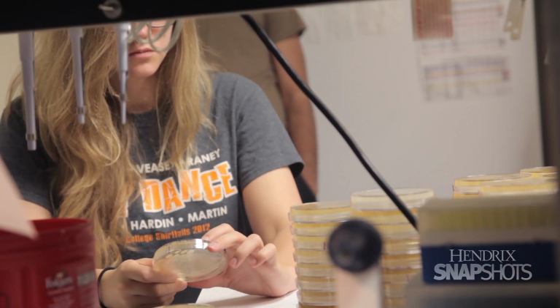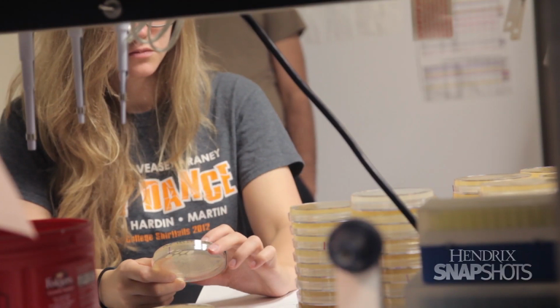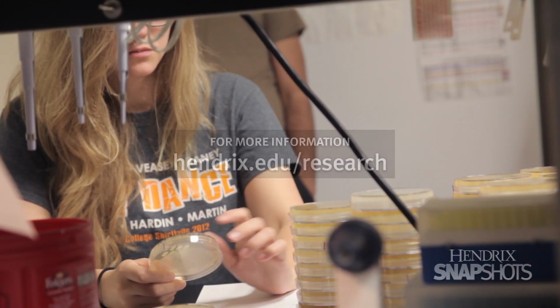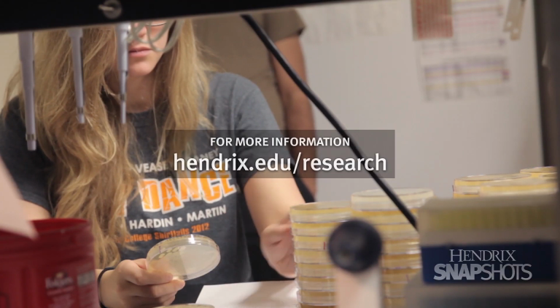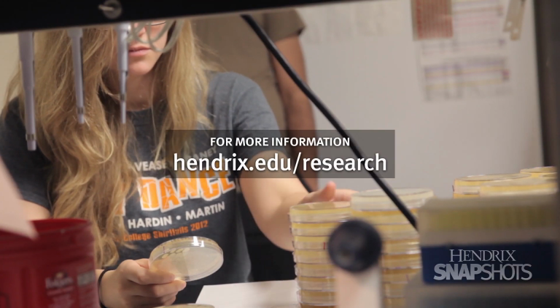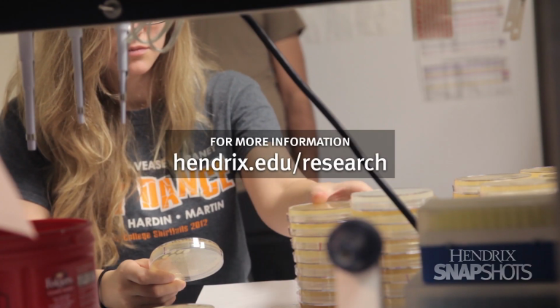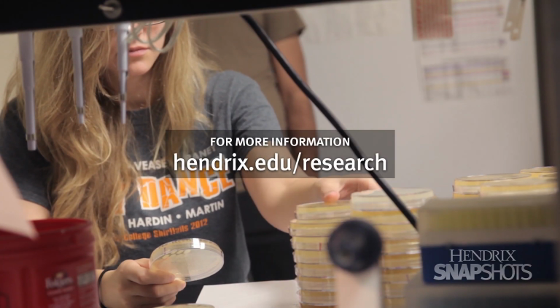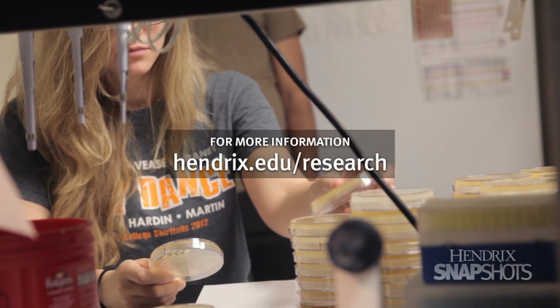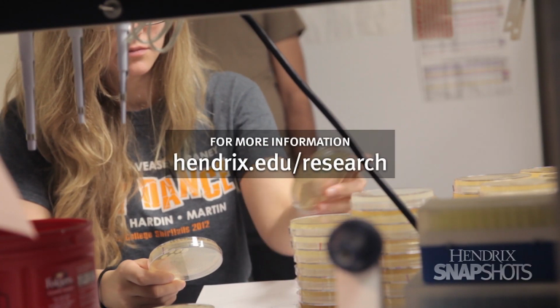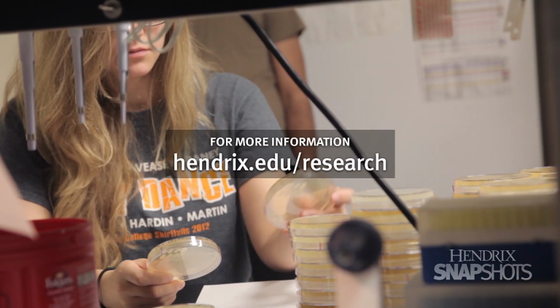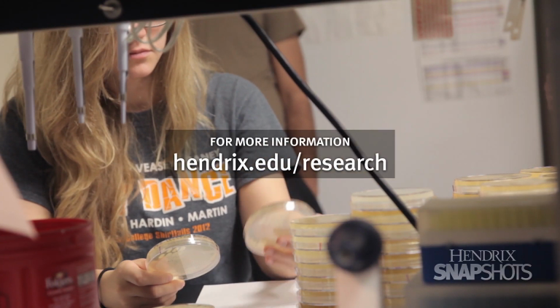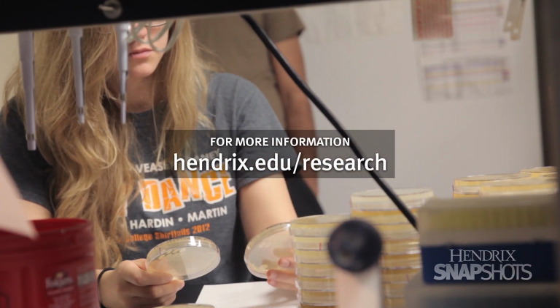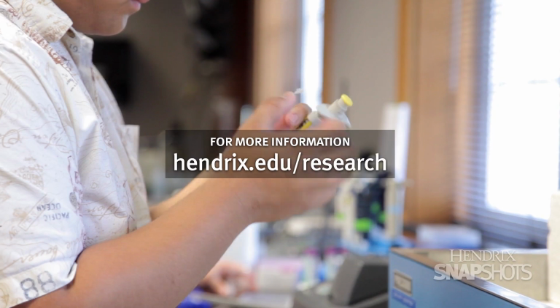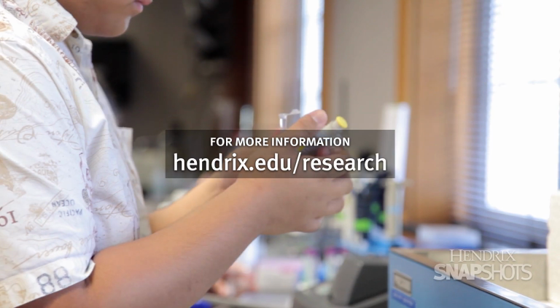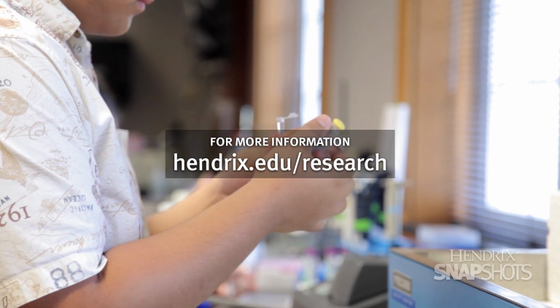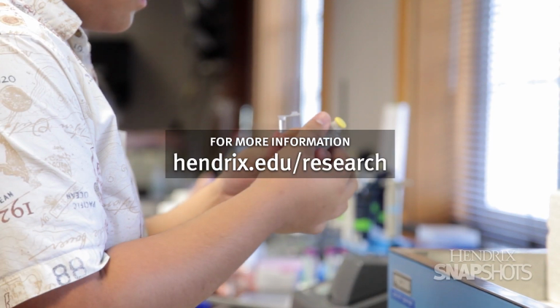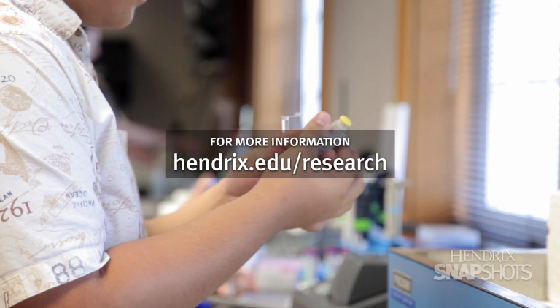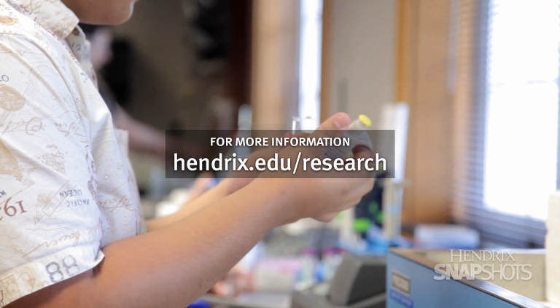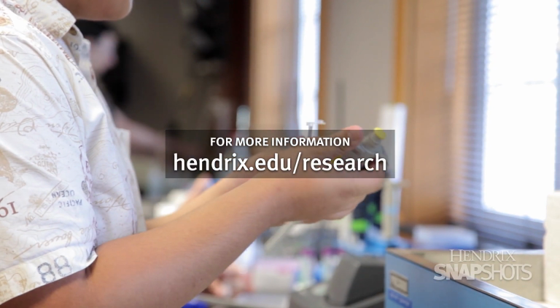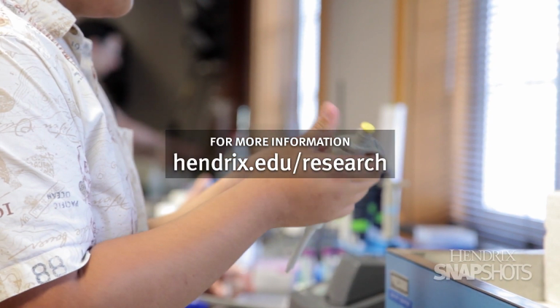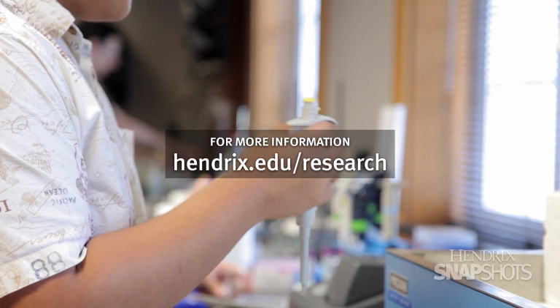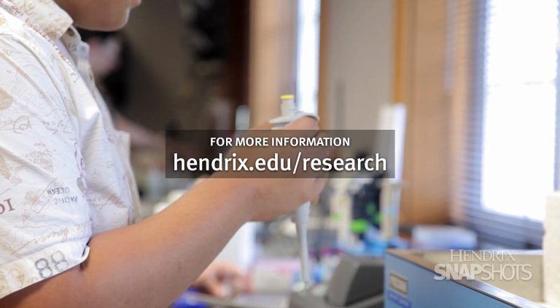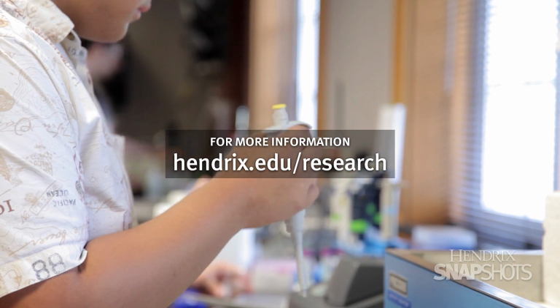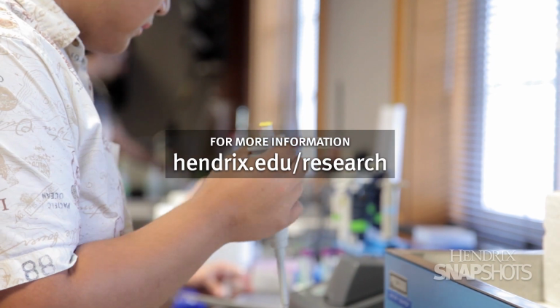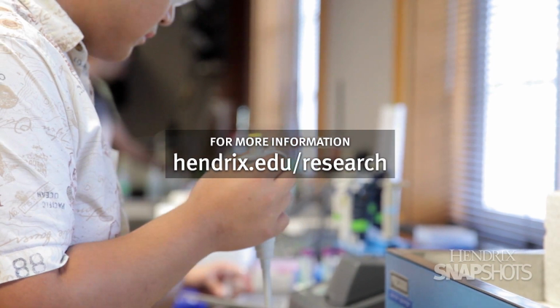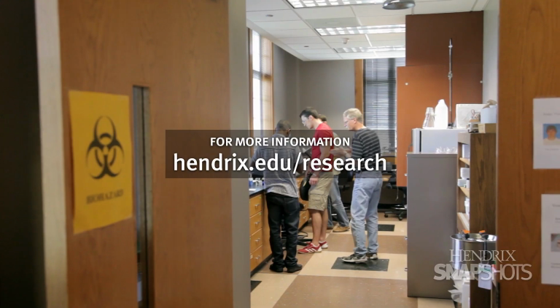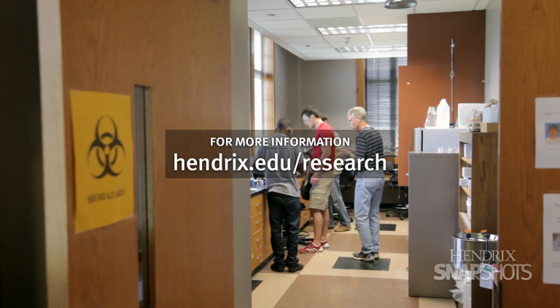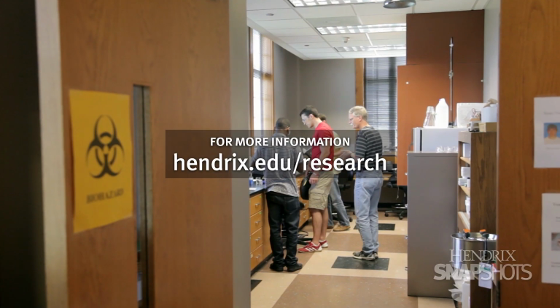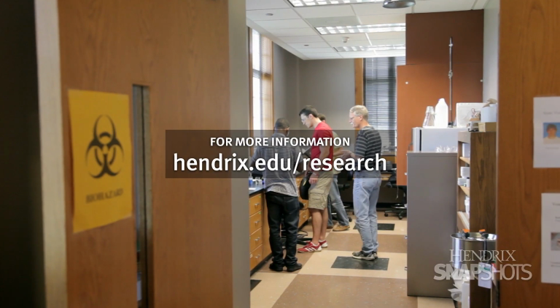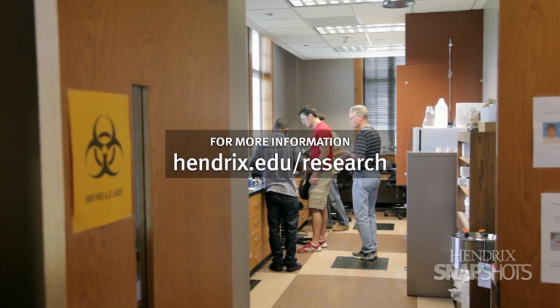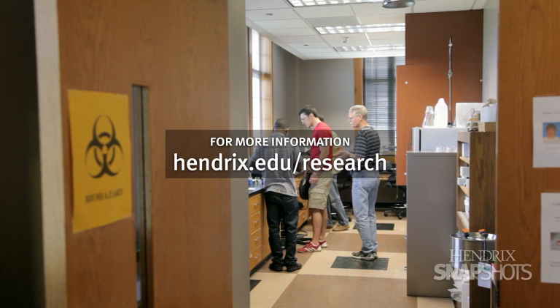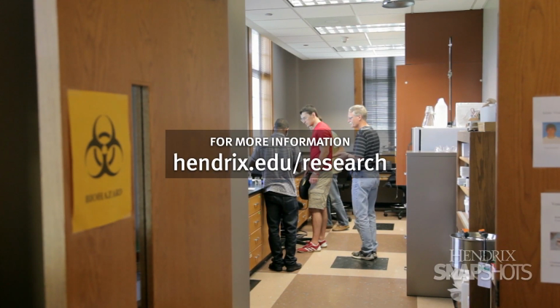For more information about research at Hendricks, visit Hendricks.edu/research.